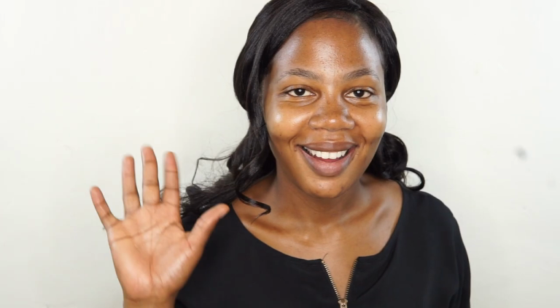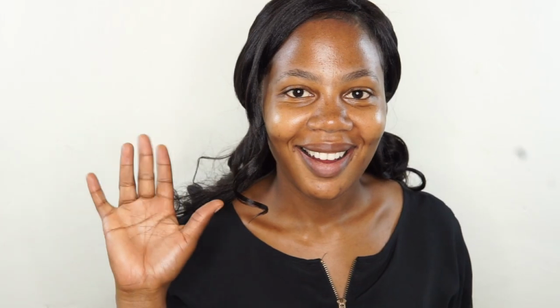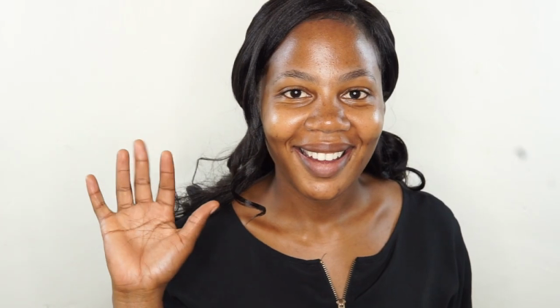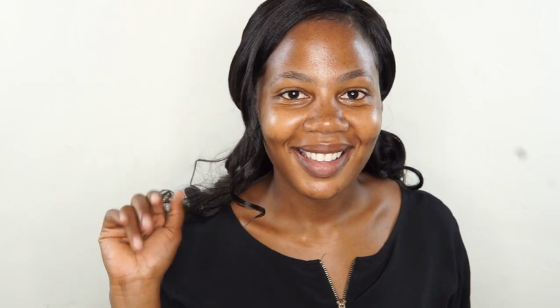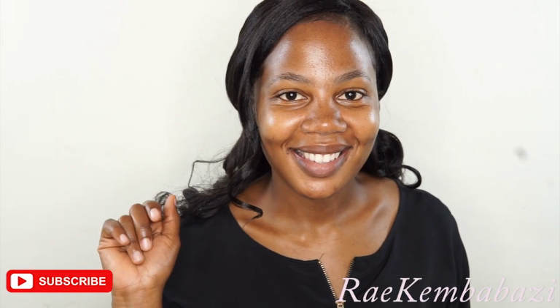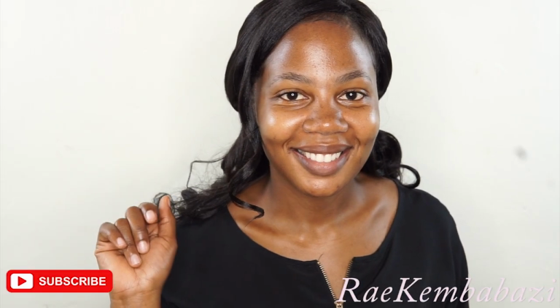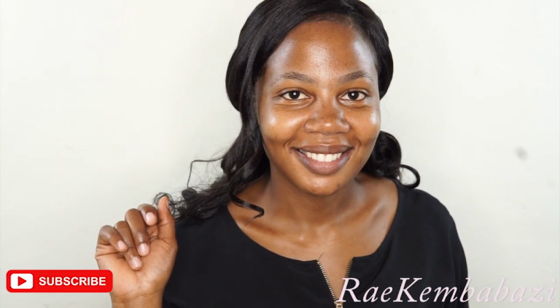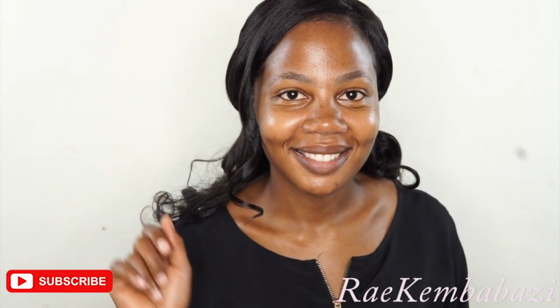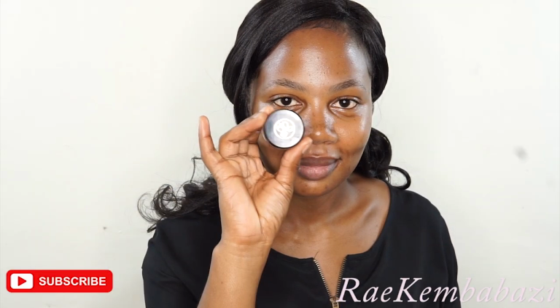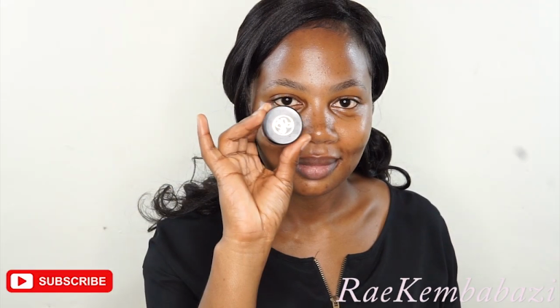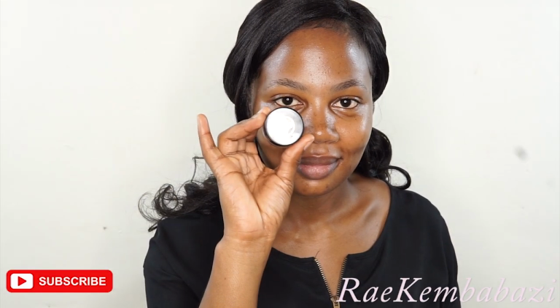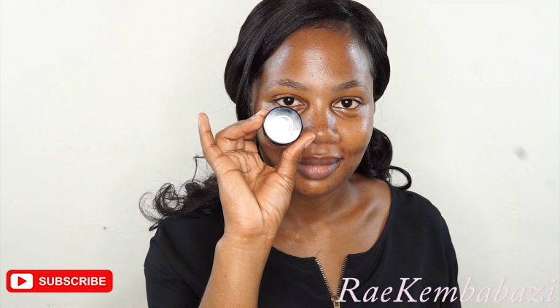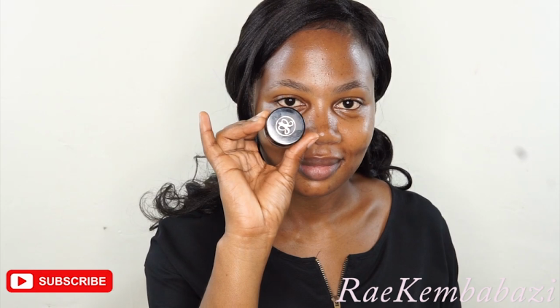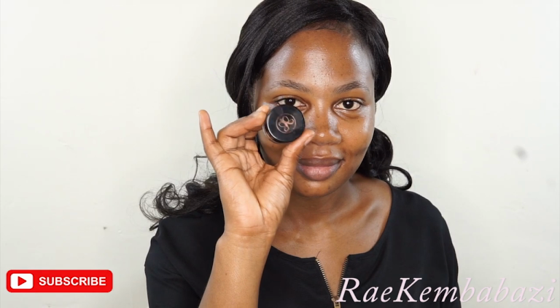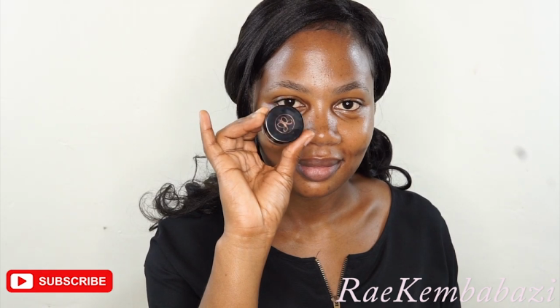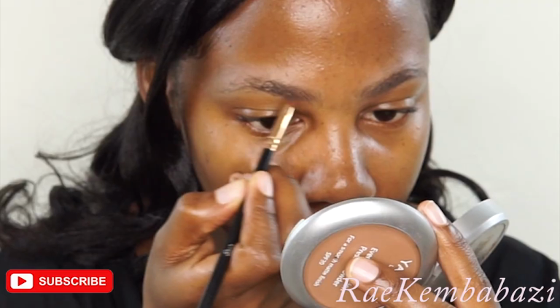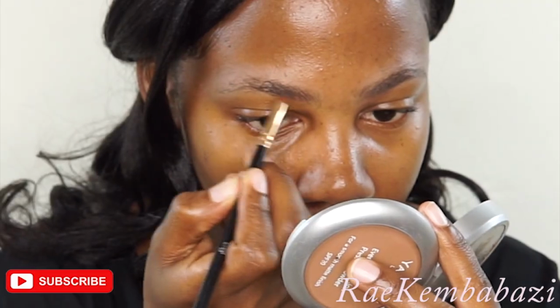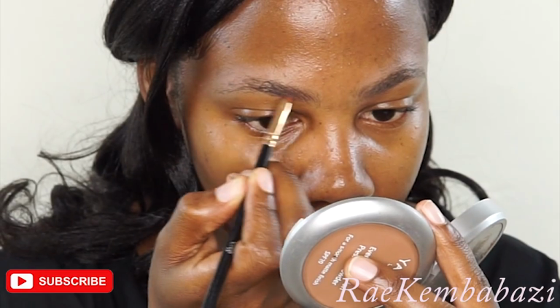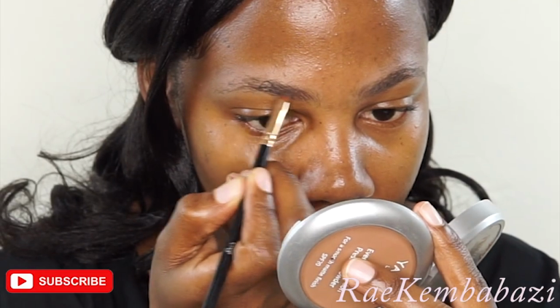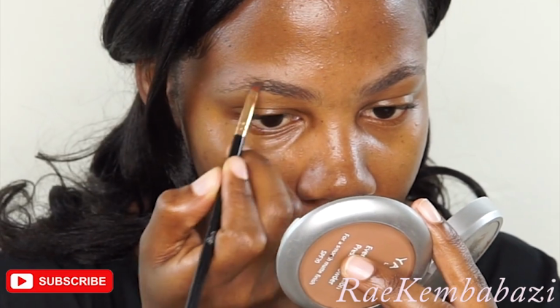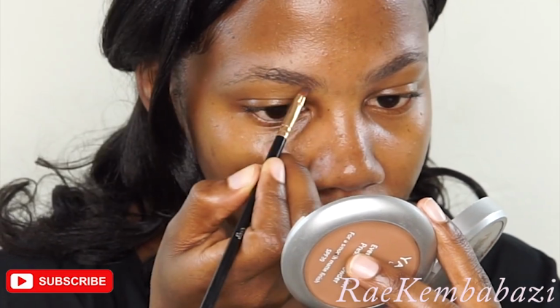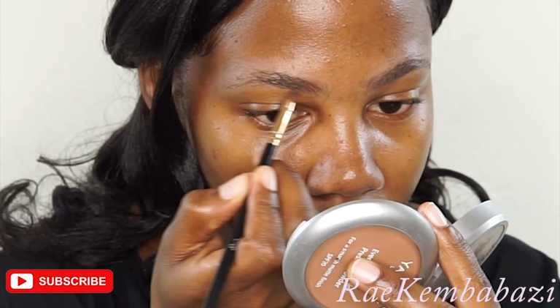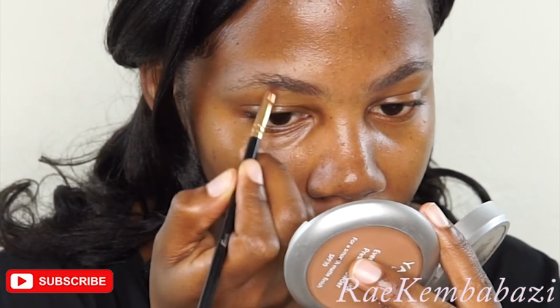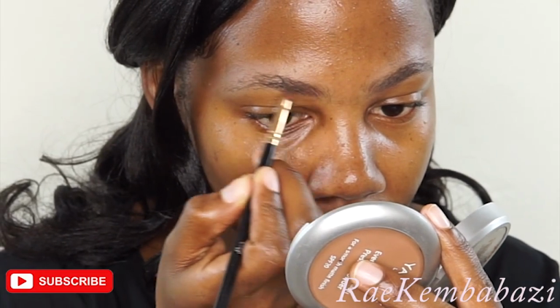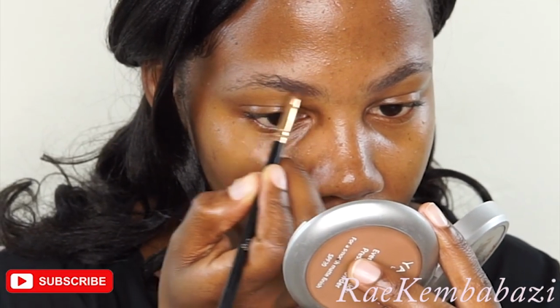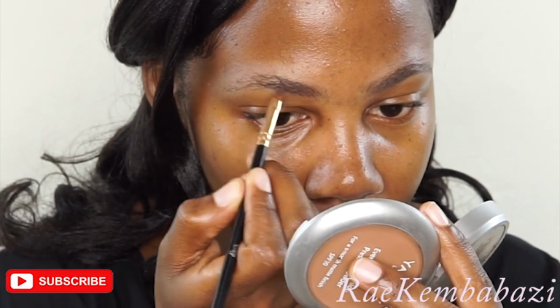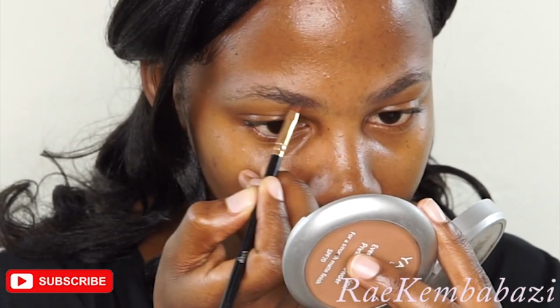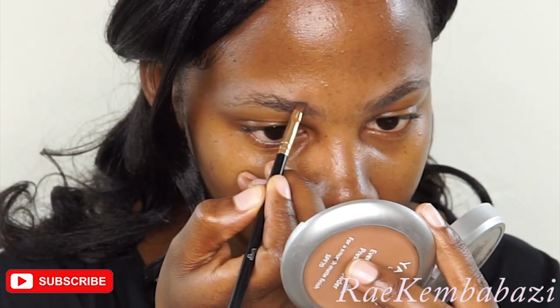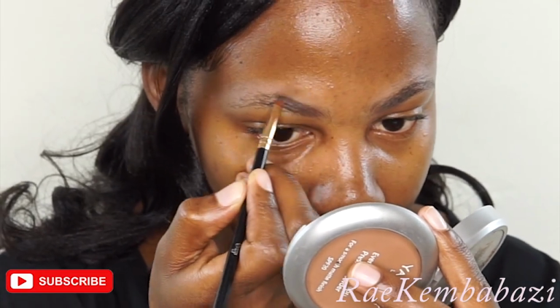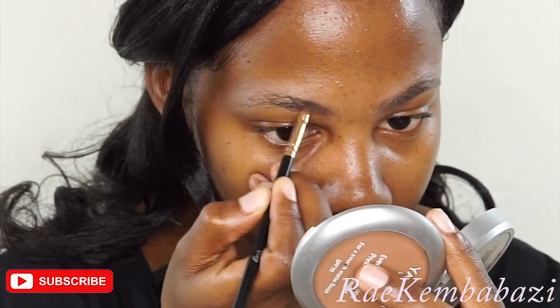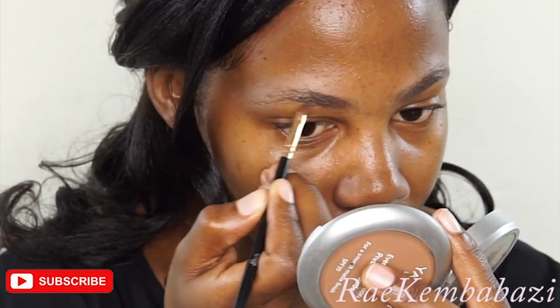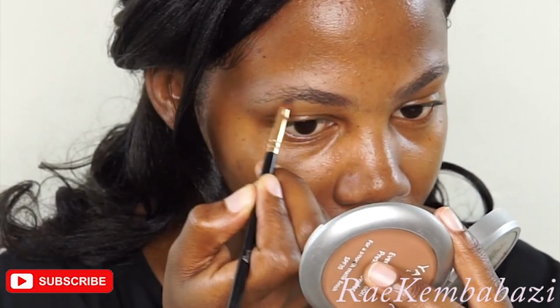Hi guys, Ari here. Today we are going to do a tutorial. I'll be using the Huda Cosmetics eyeshadow palette.